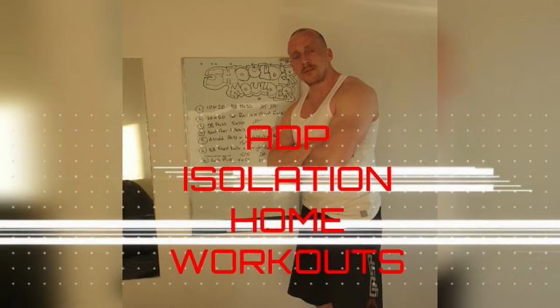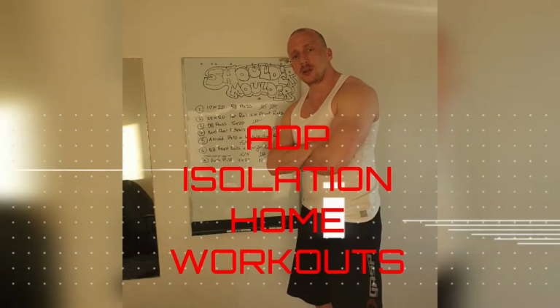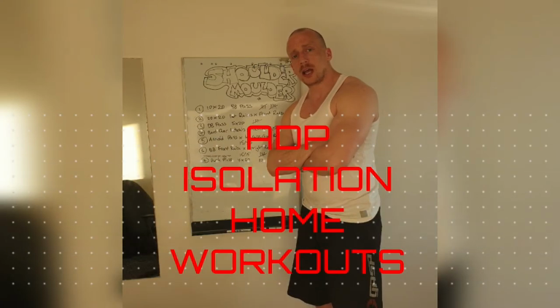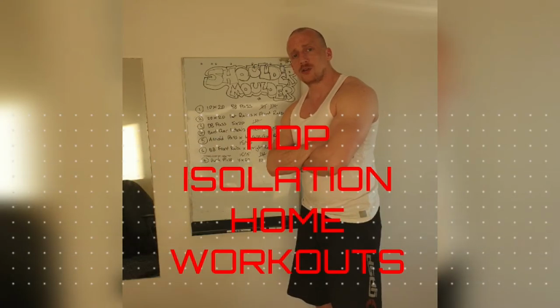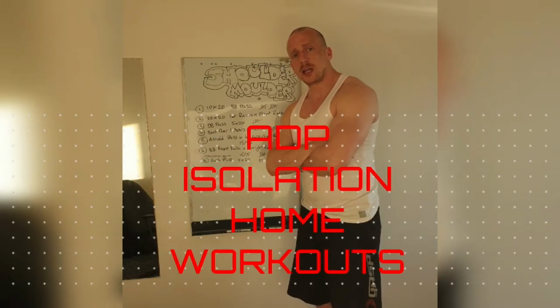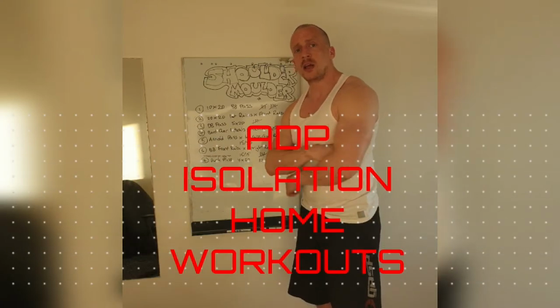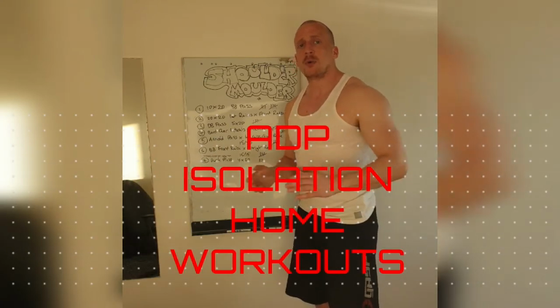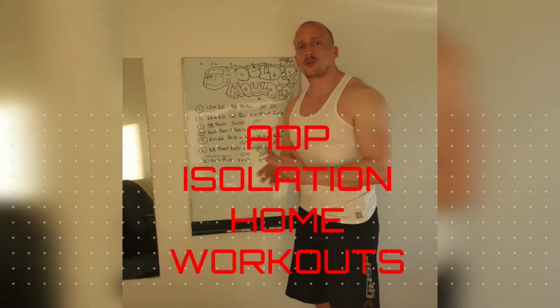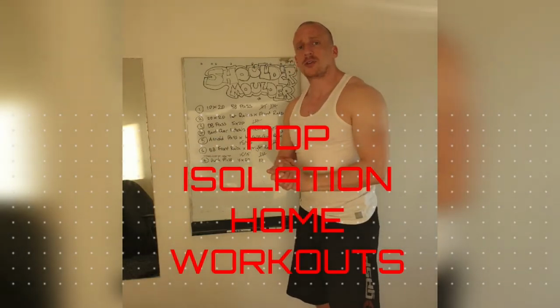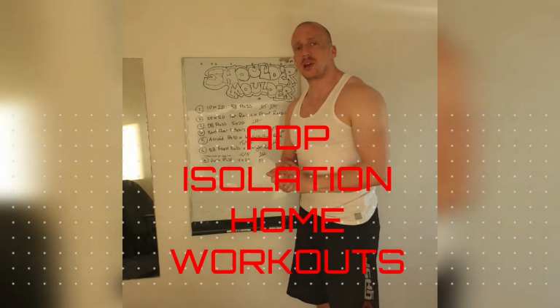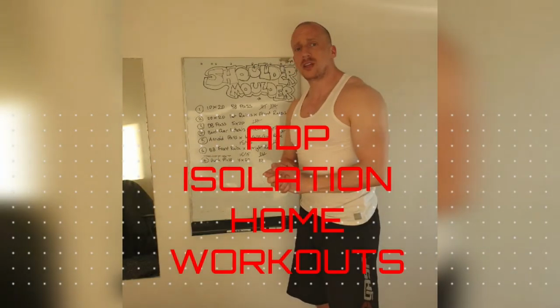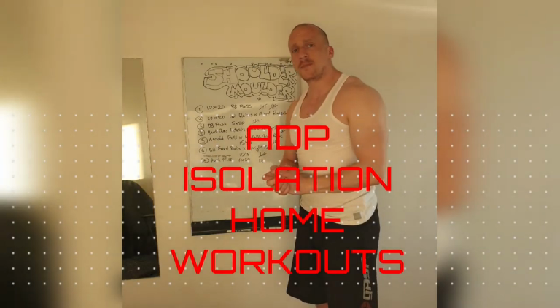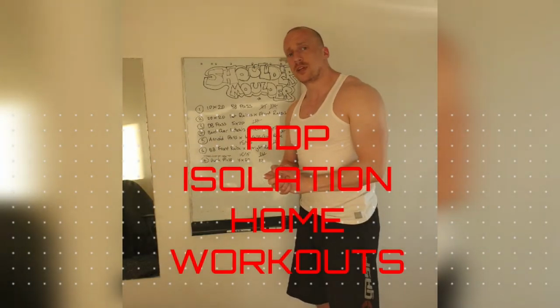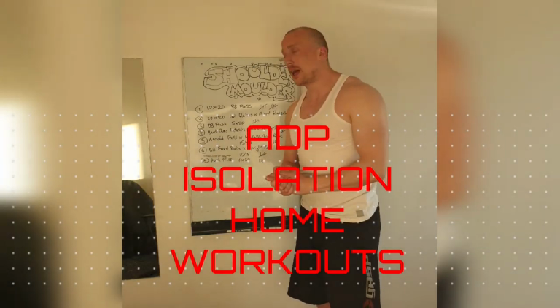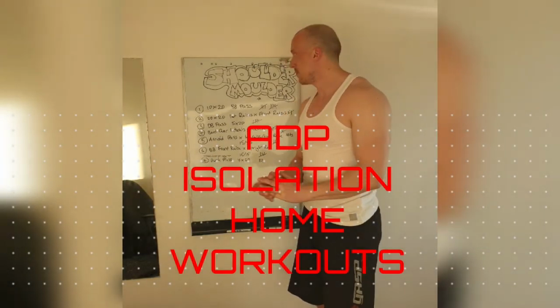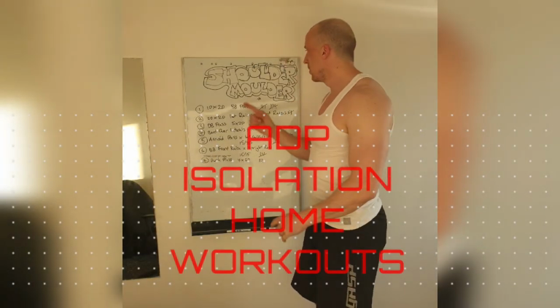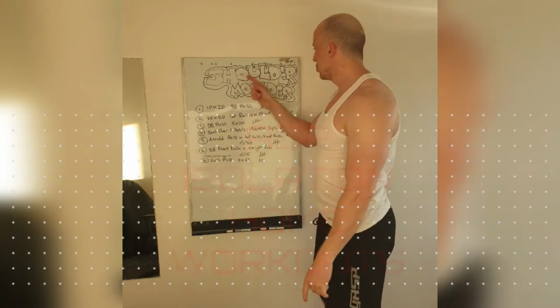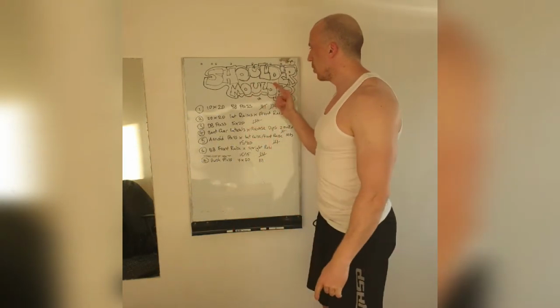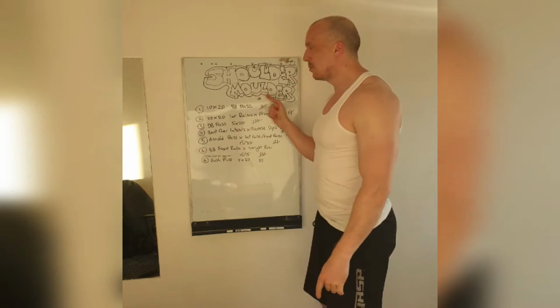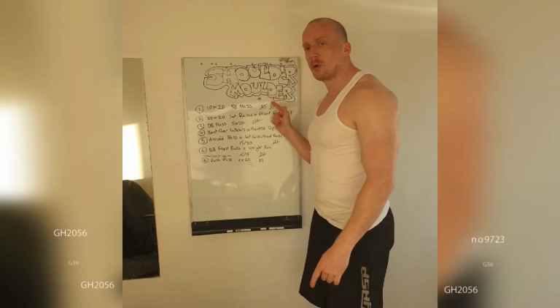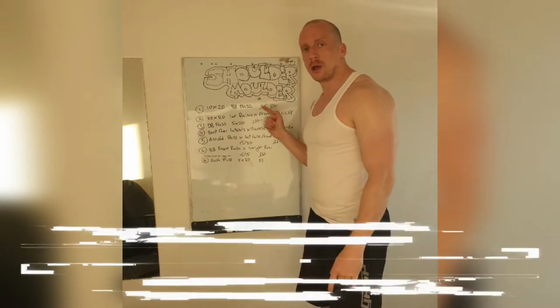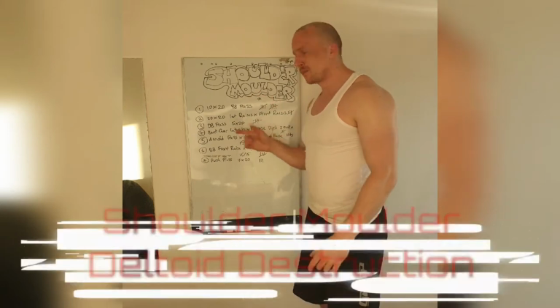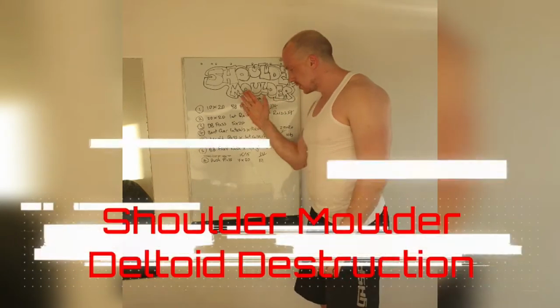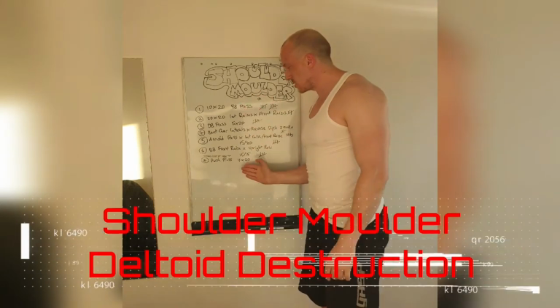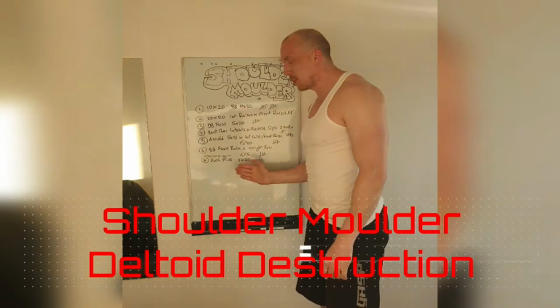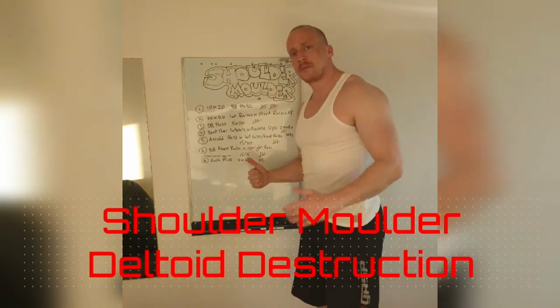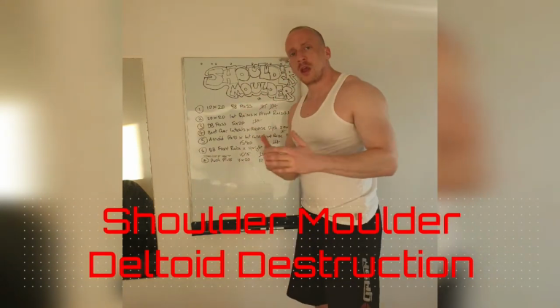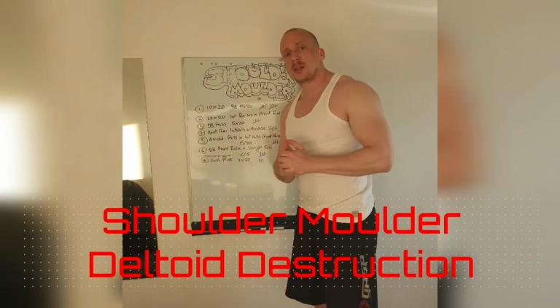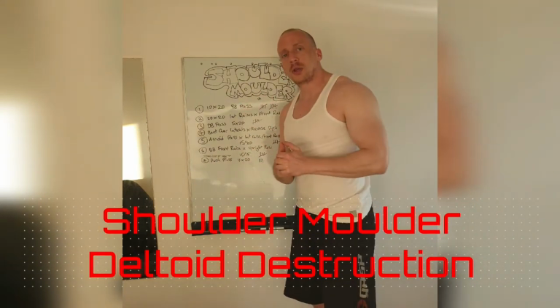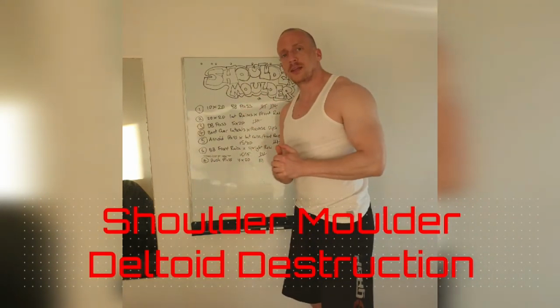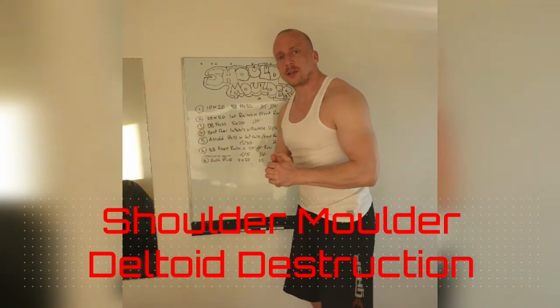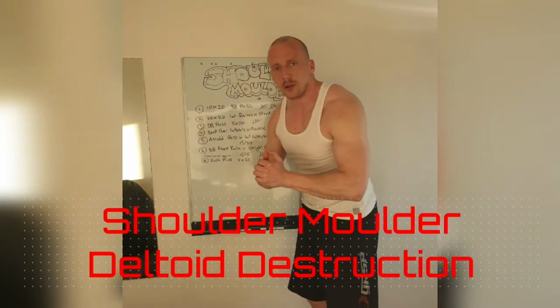ADP Isolation Training by Strength Society. Today: Shoulder Molder. There's a plan — let's put it into action.